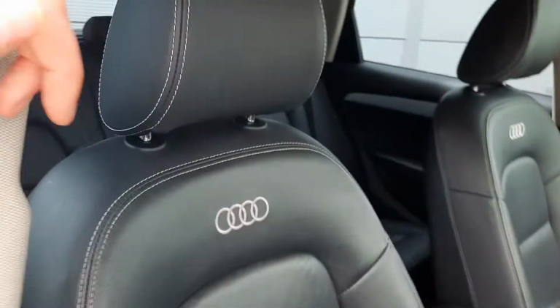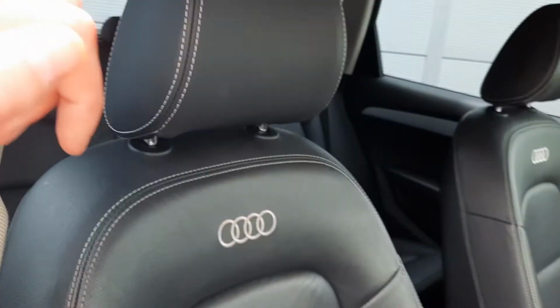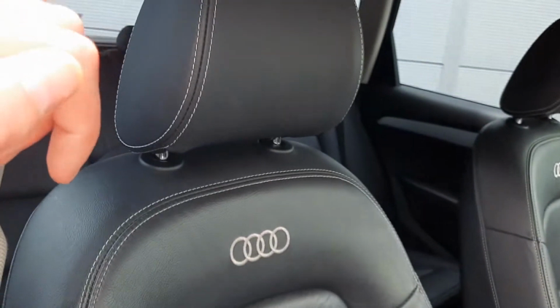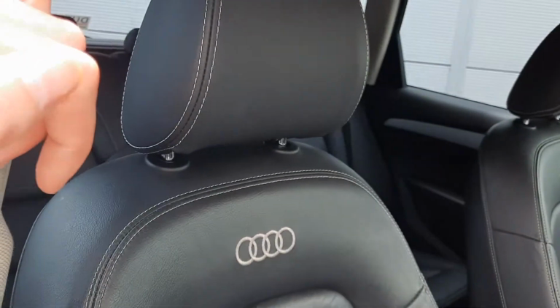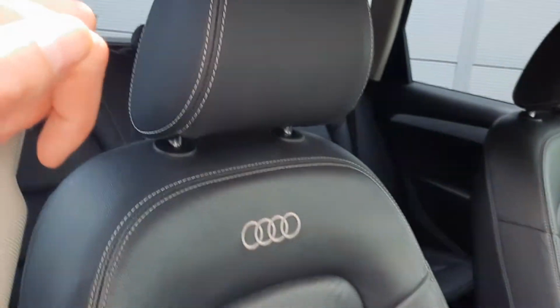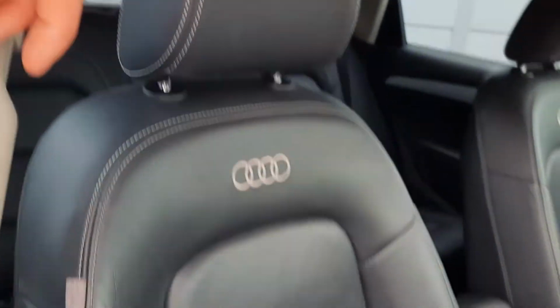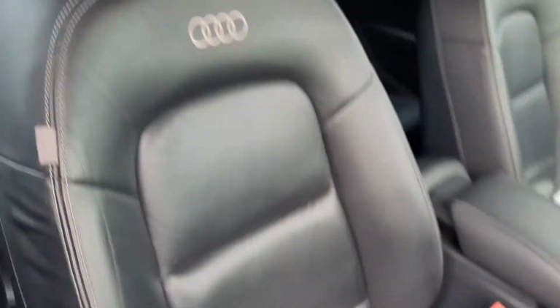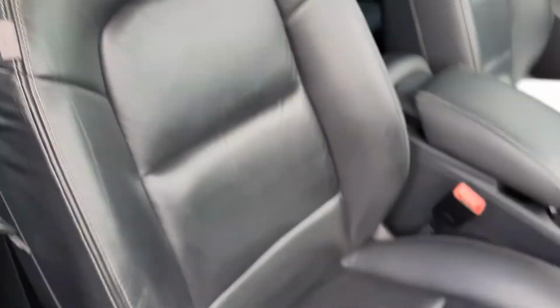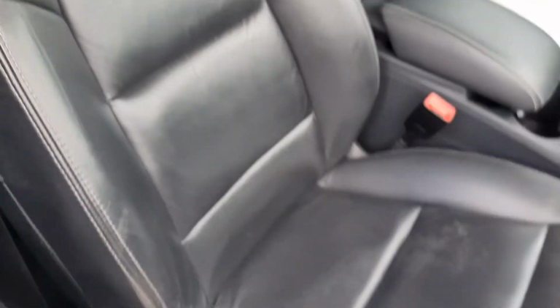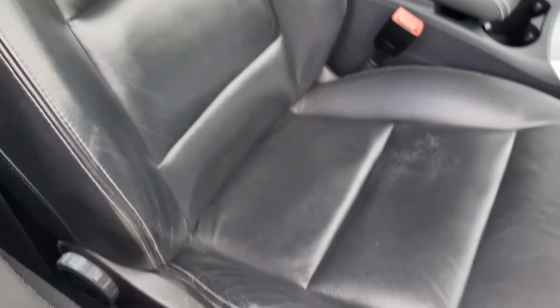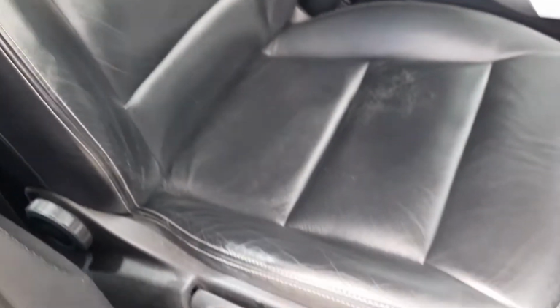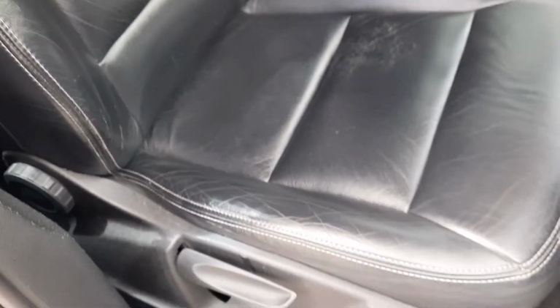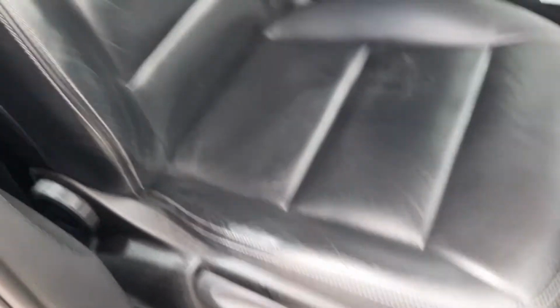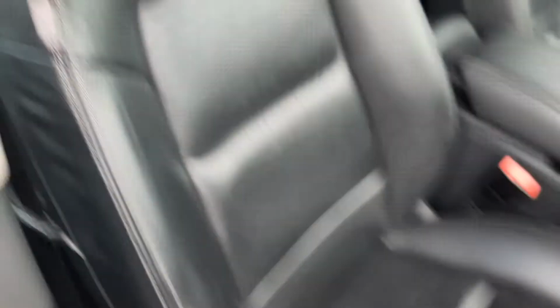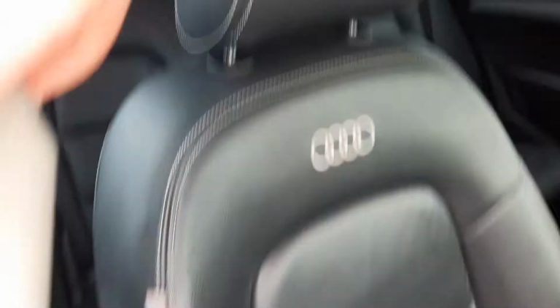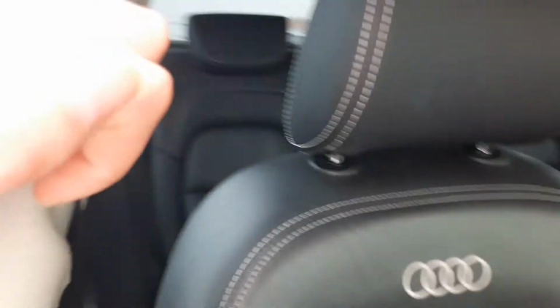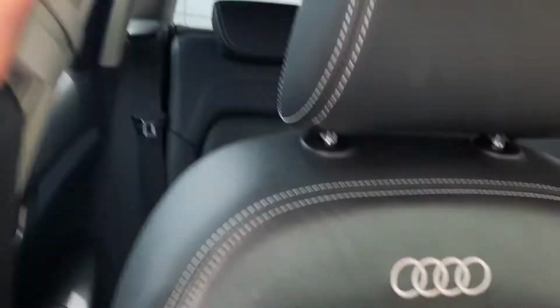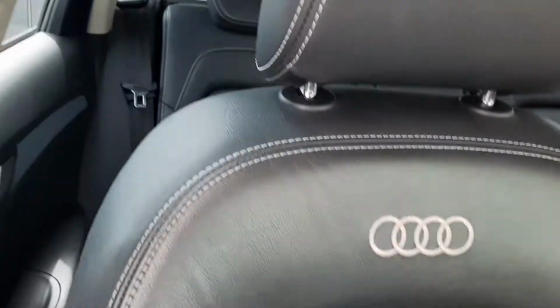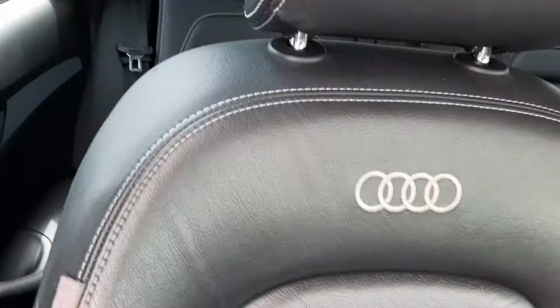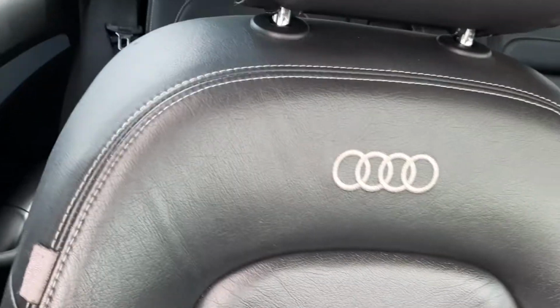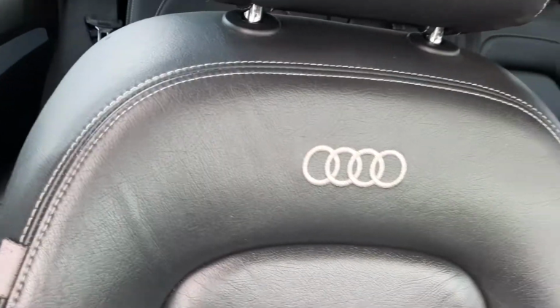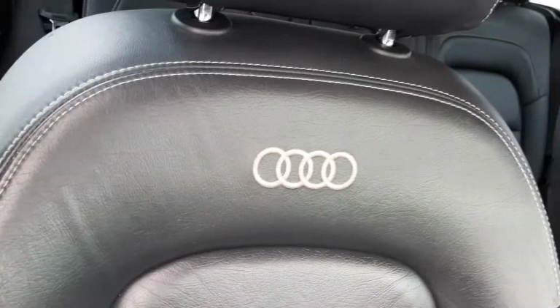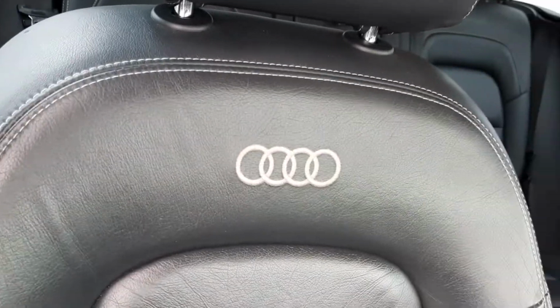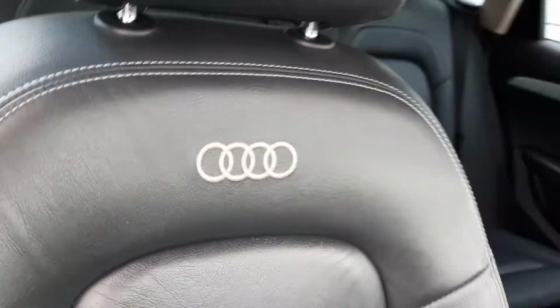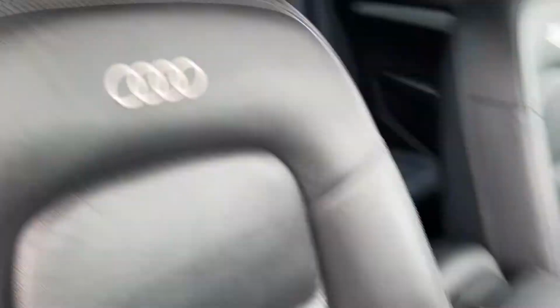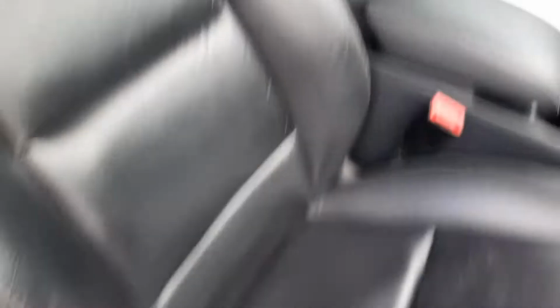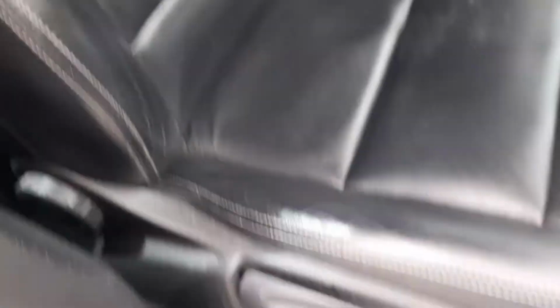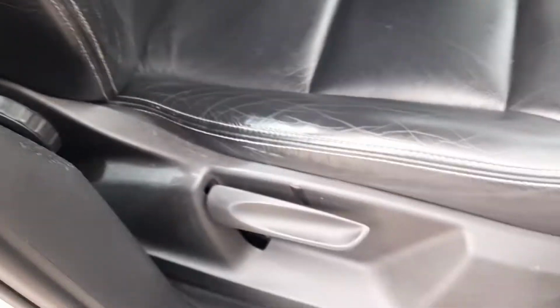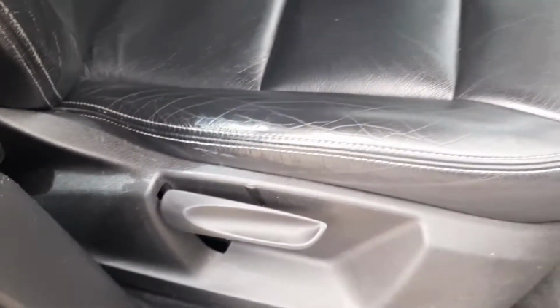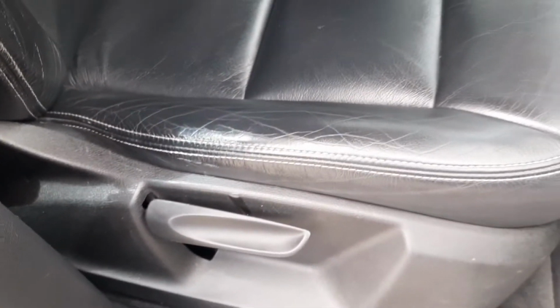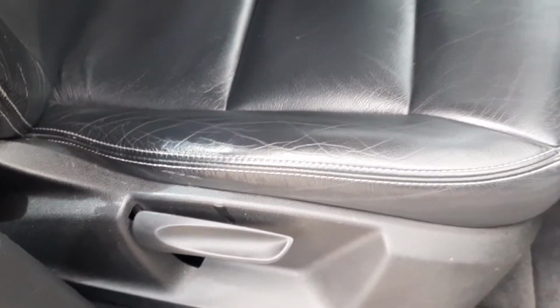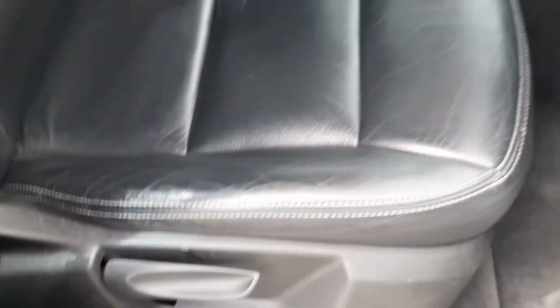You've got these black leather seats with the Audi badging, and they have rake and reach adjustment.